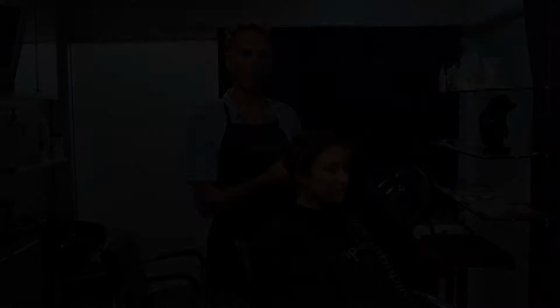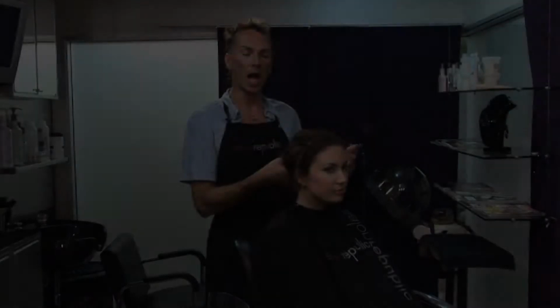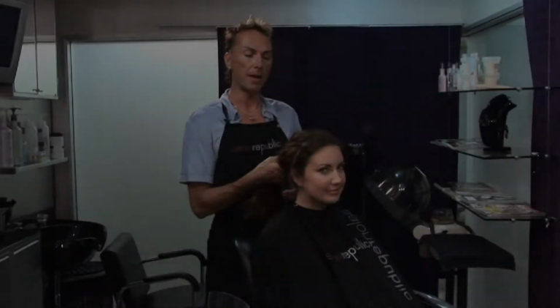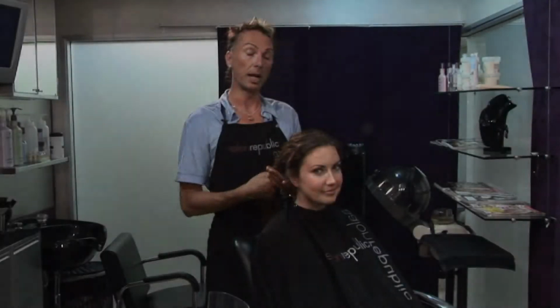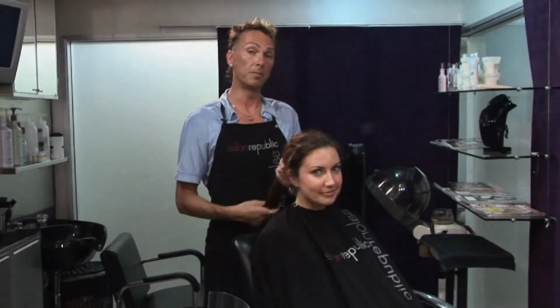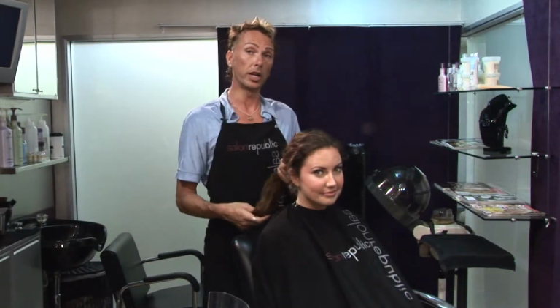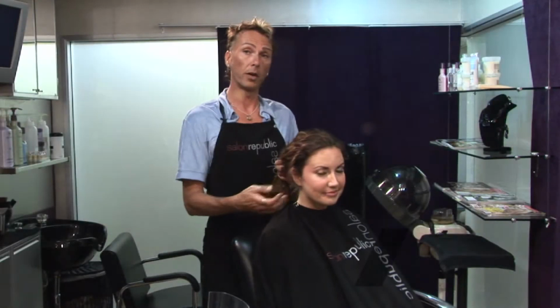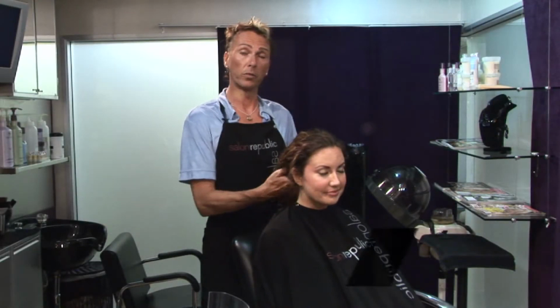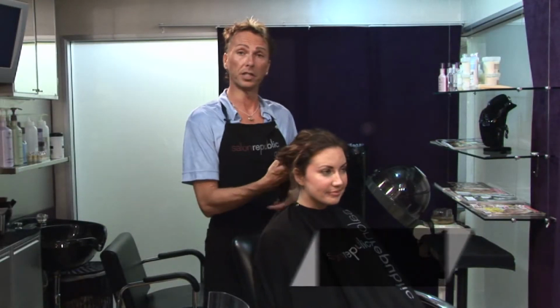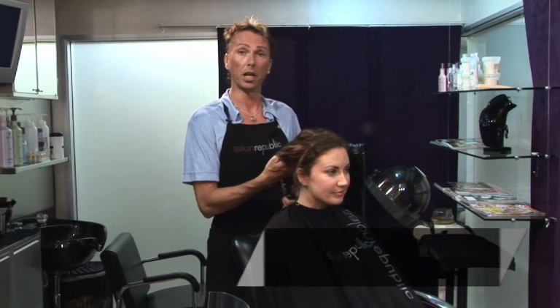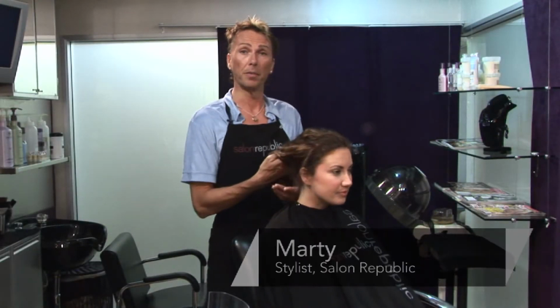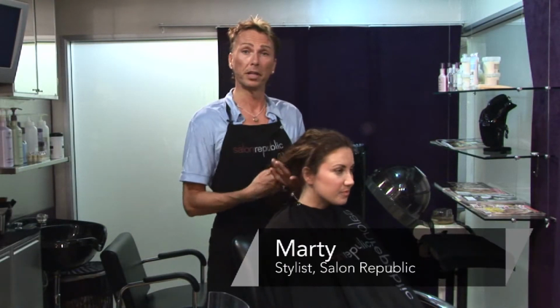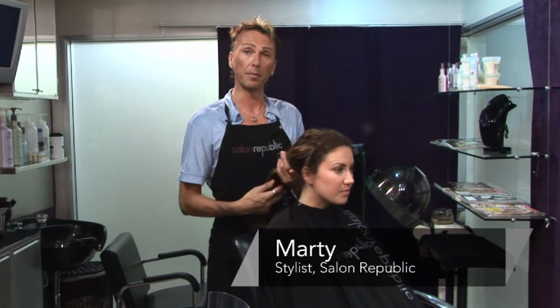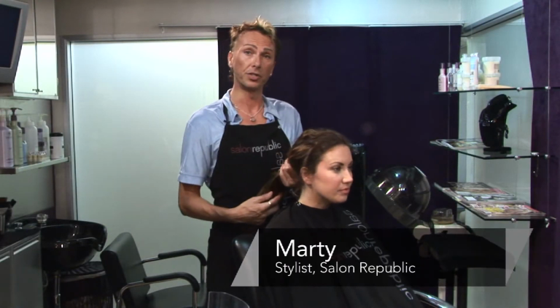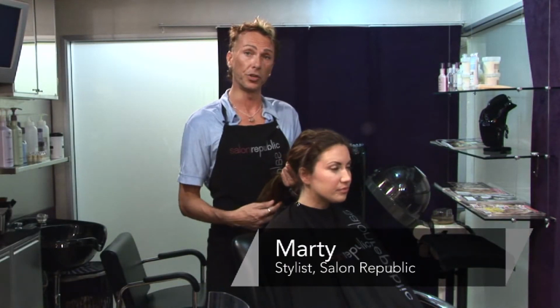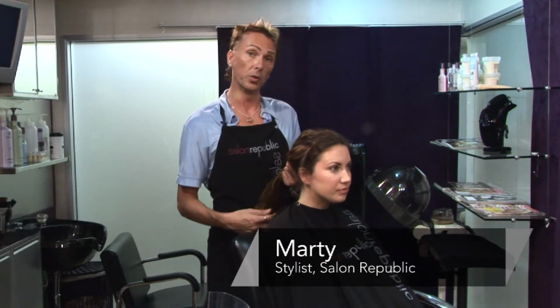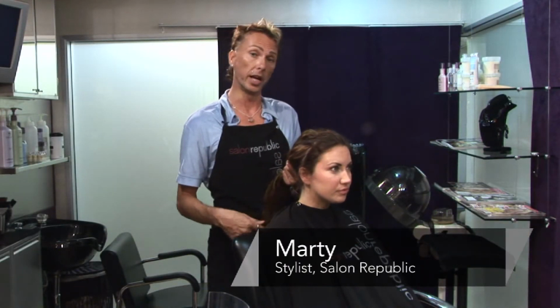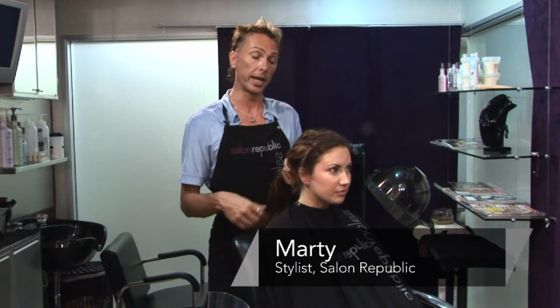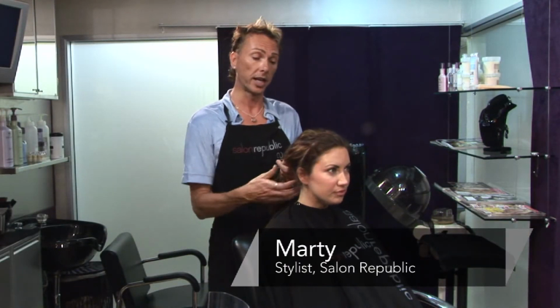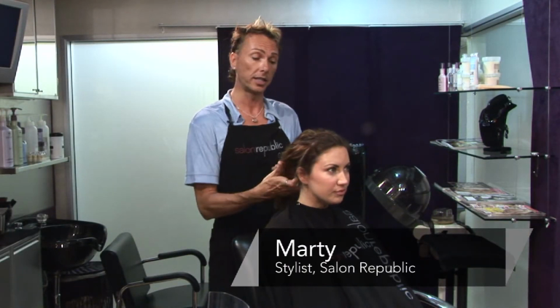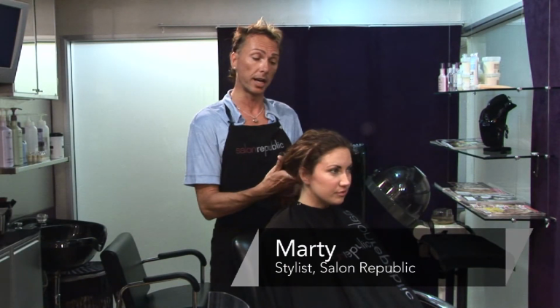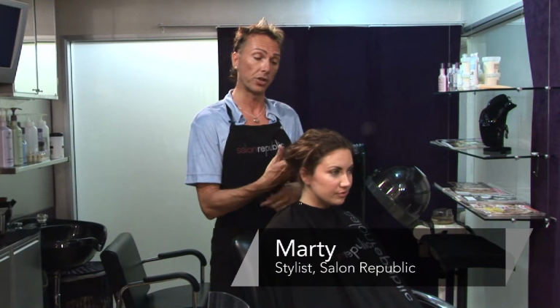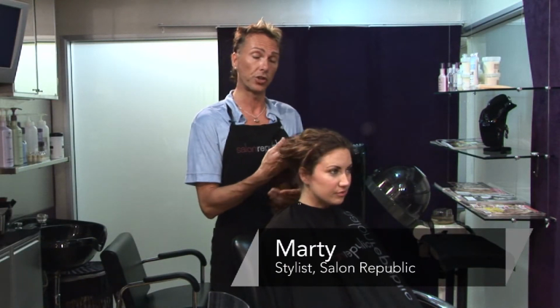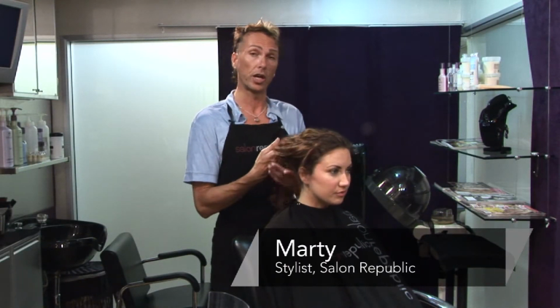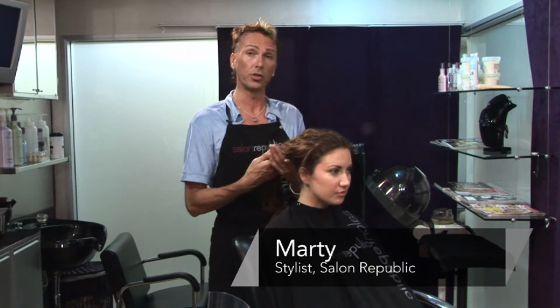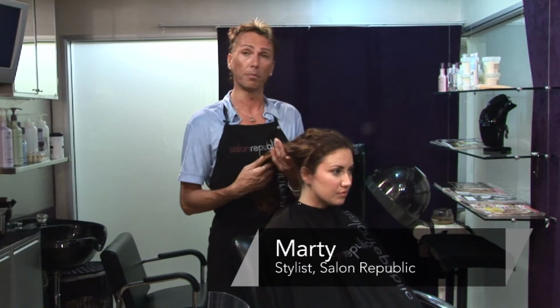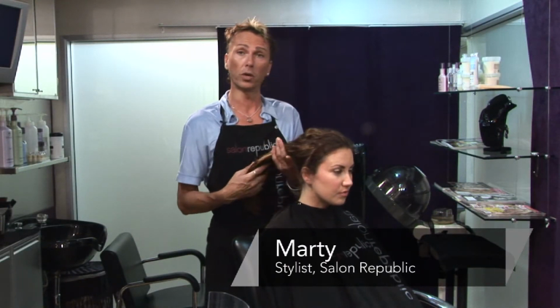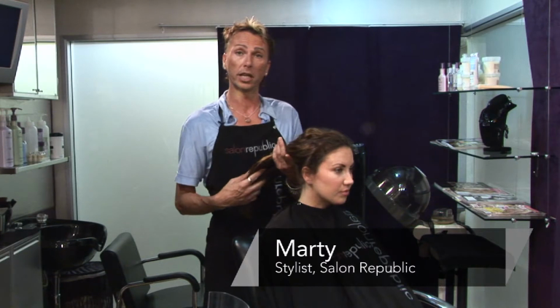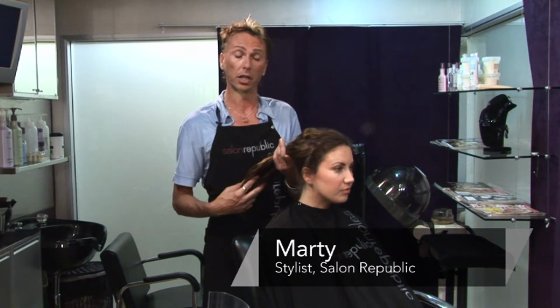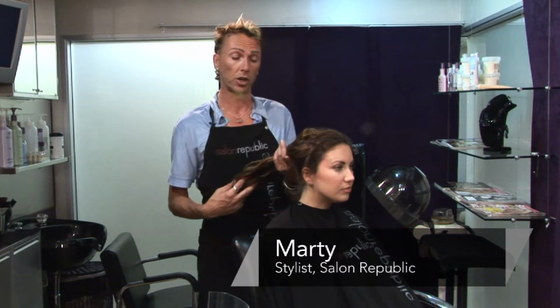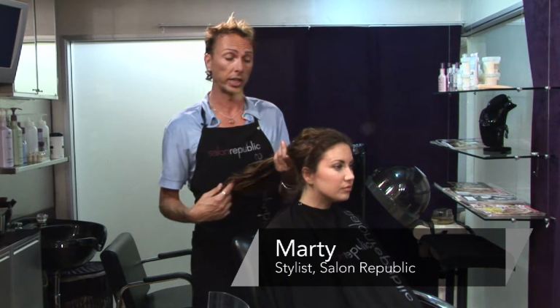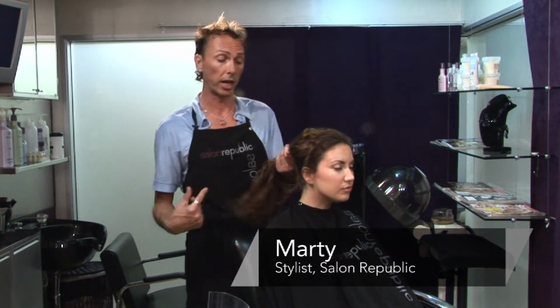Hi, my name is Marty. I work with Salon Republic. I'm in Studio 1A and today I'm going to show you how to do a ponytail on curly hair.